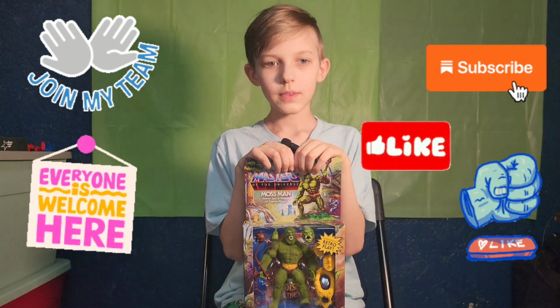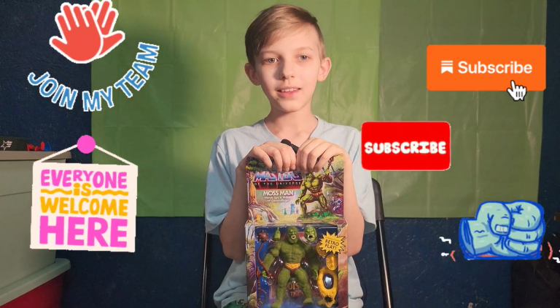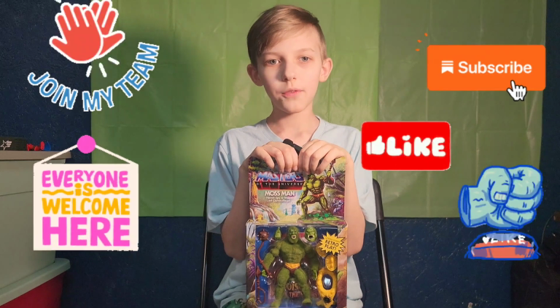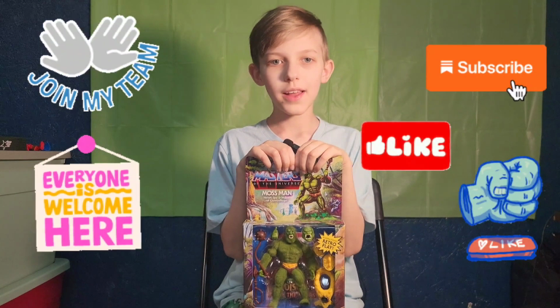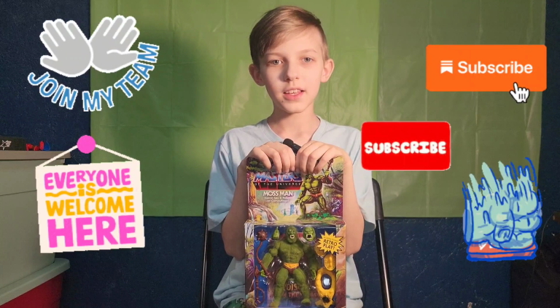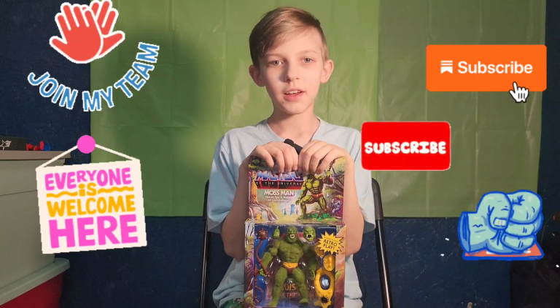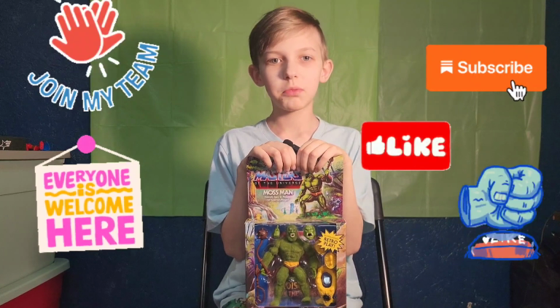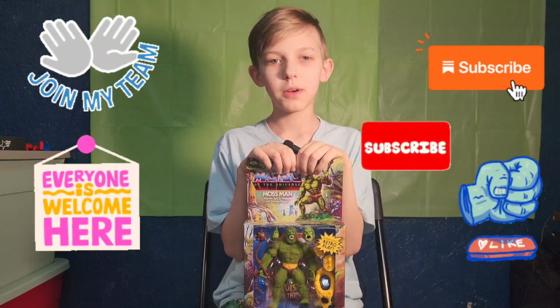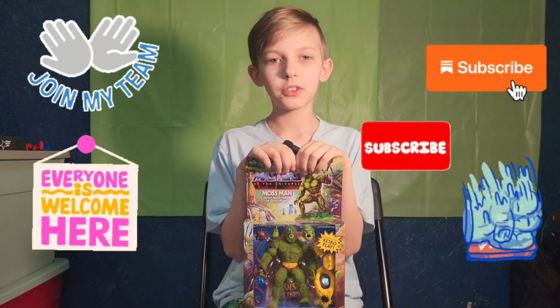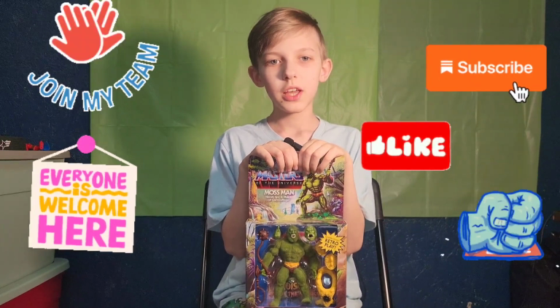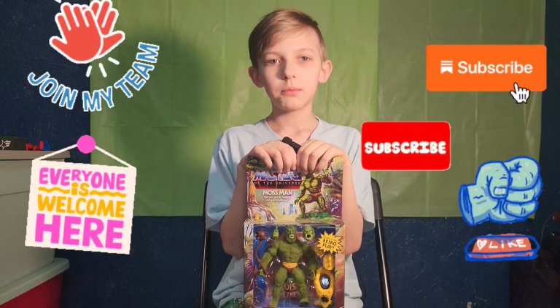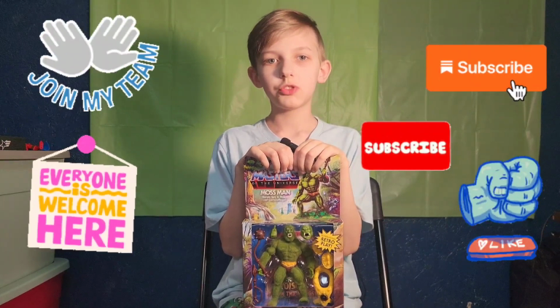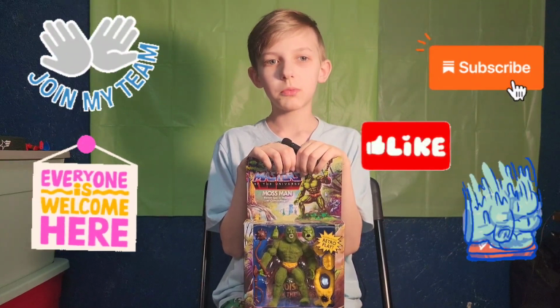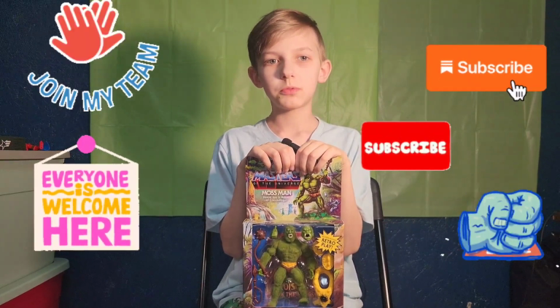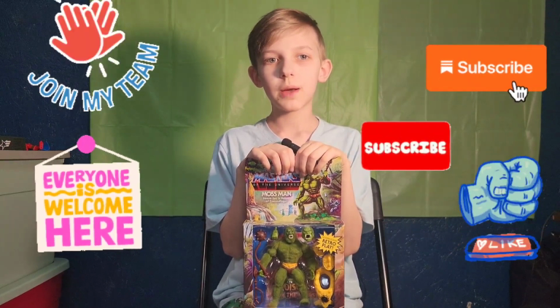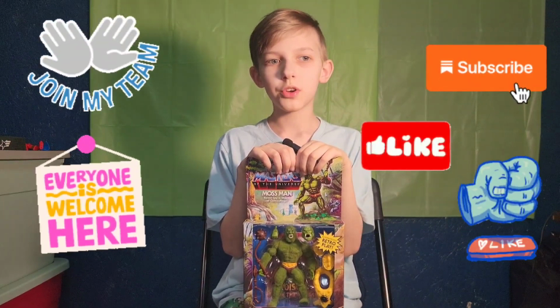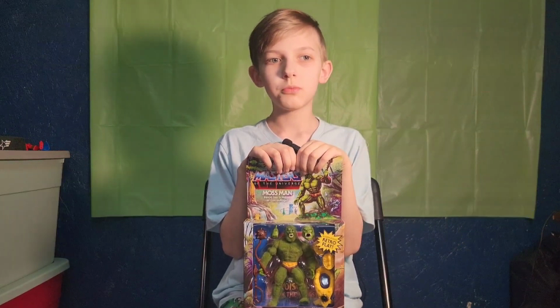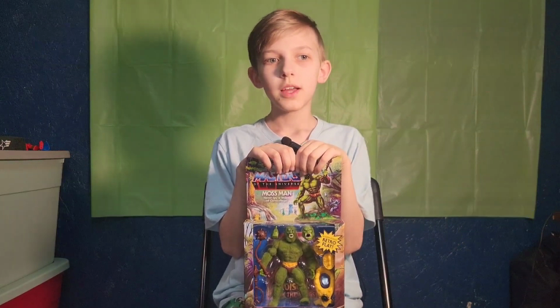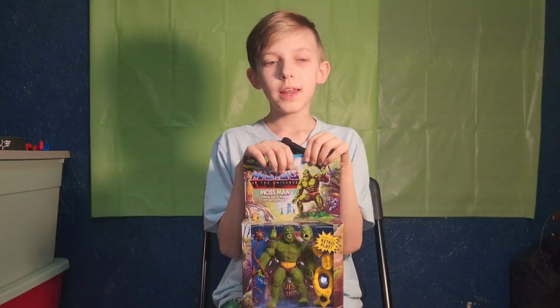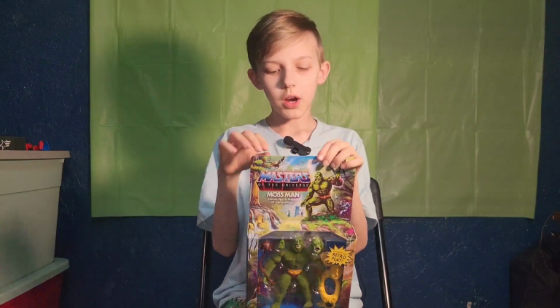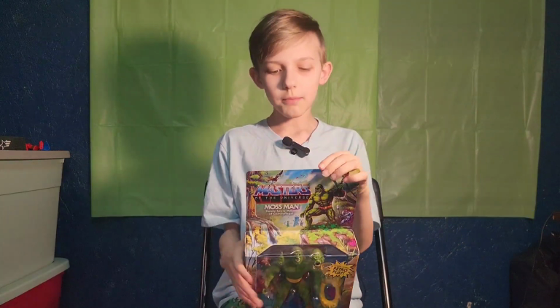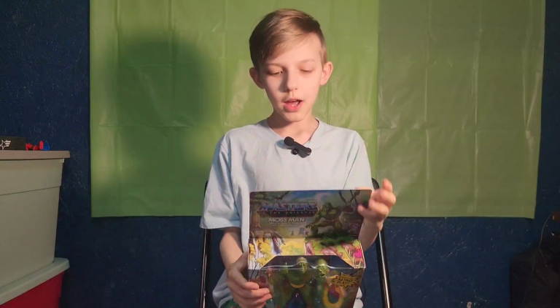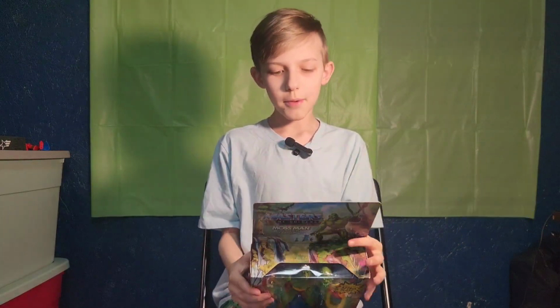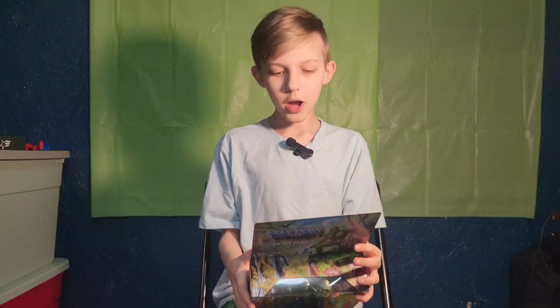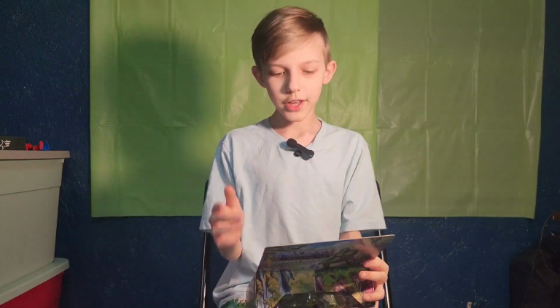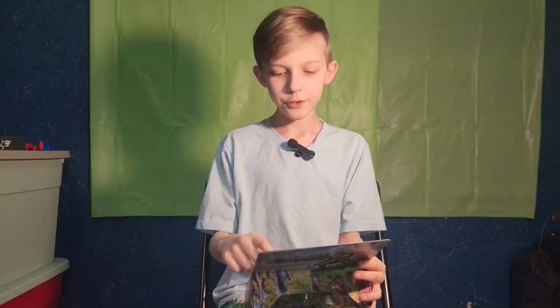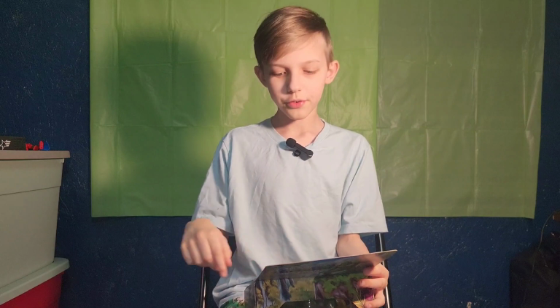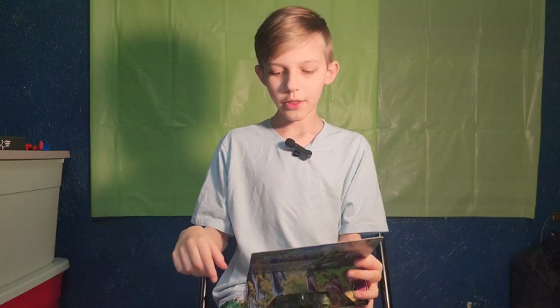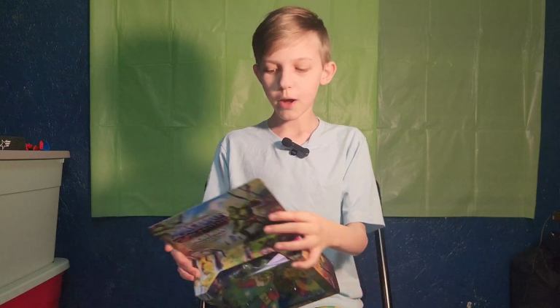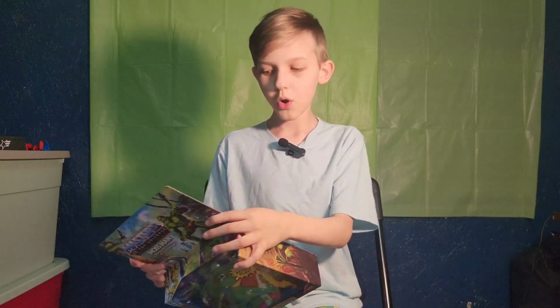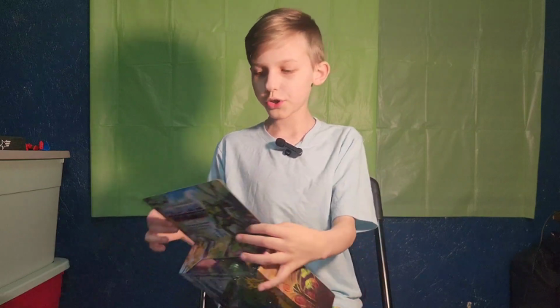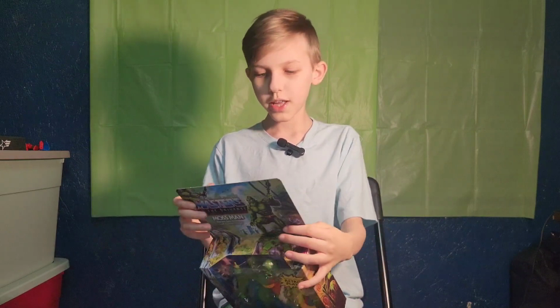Hello friends, it's Funky Play Brothers. Please remember to subscribe to our YouTube, and today we're unboxing Amazon for another Mo-Tuesday.